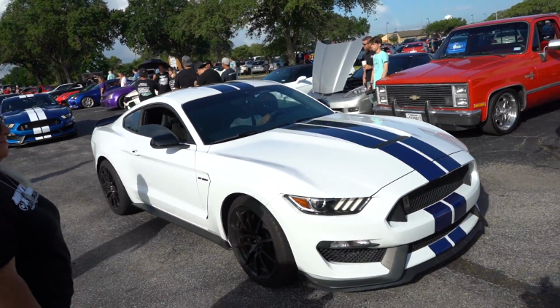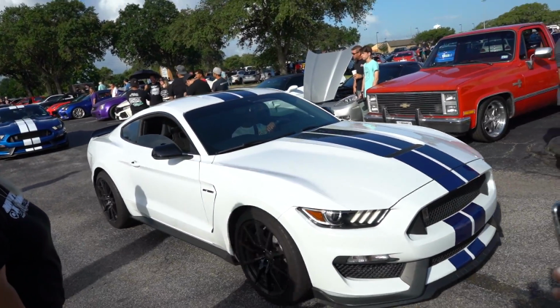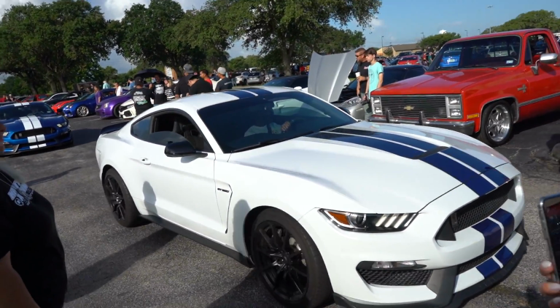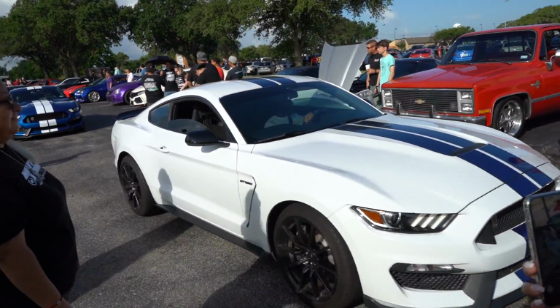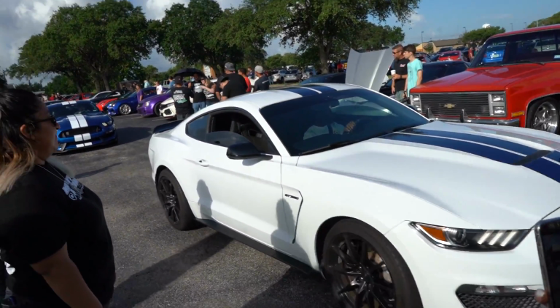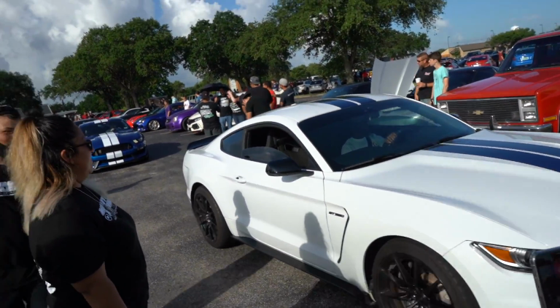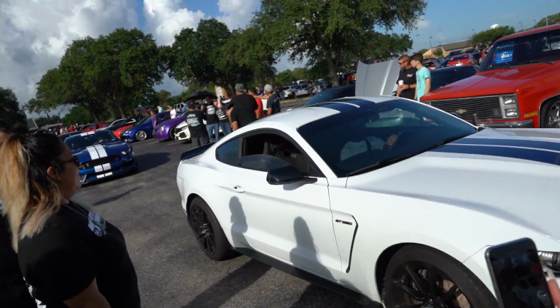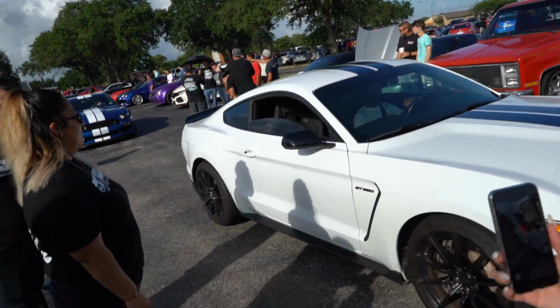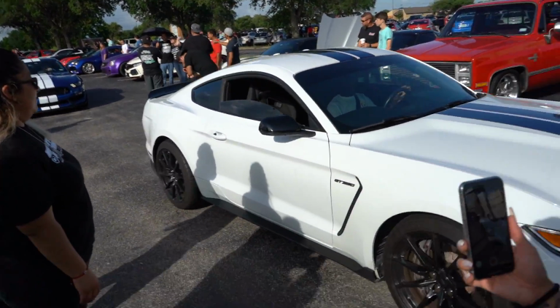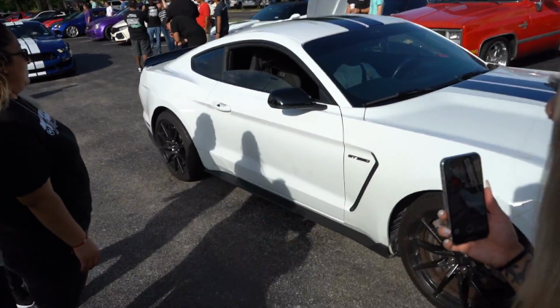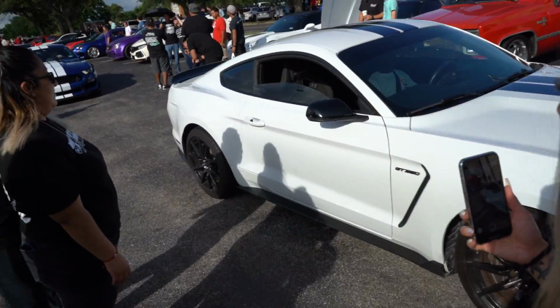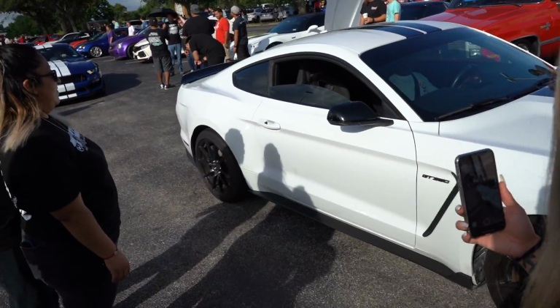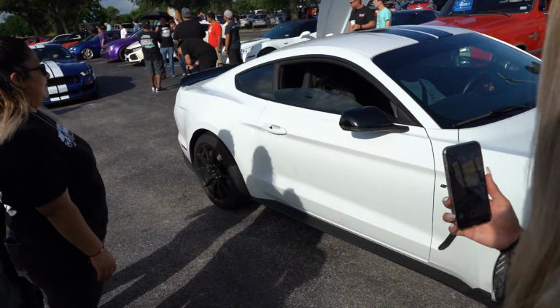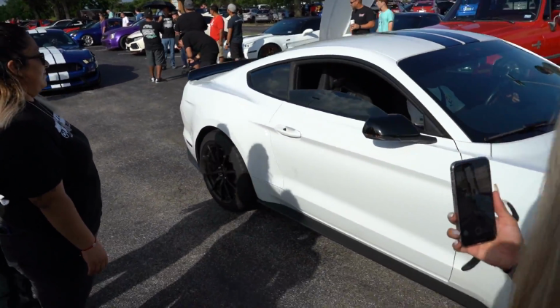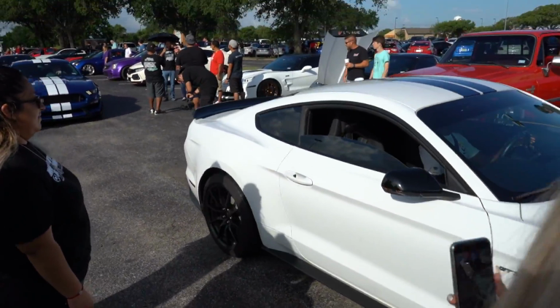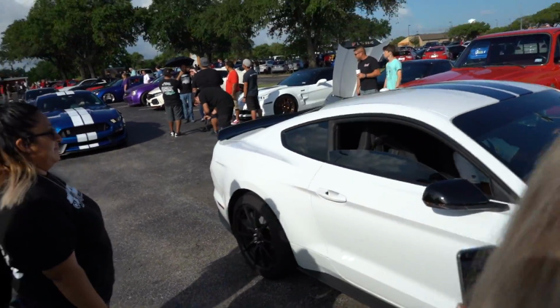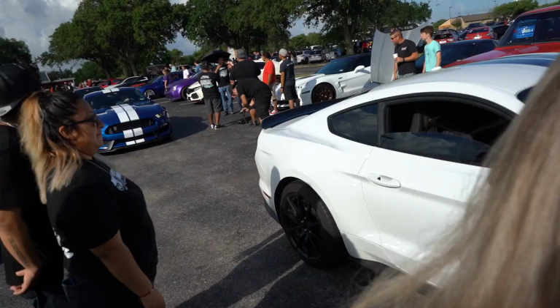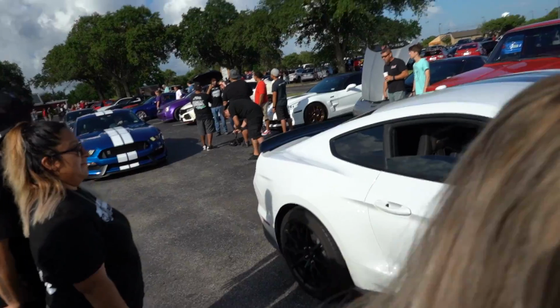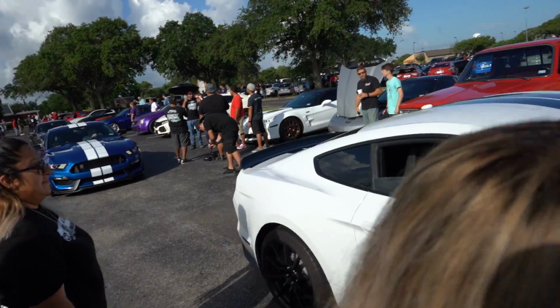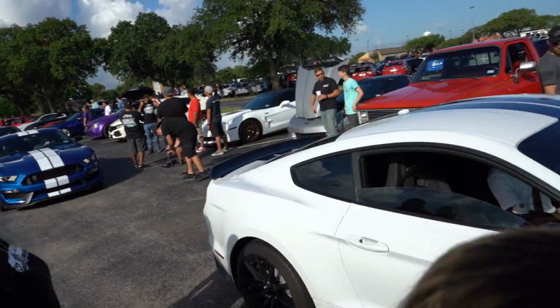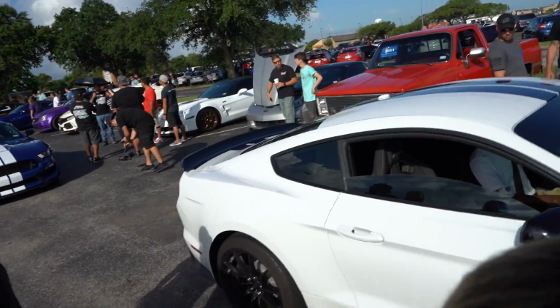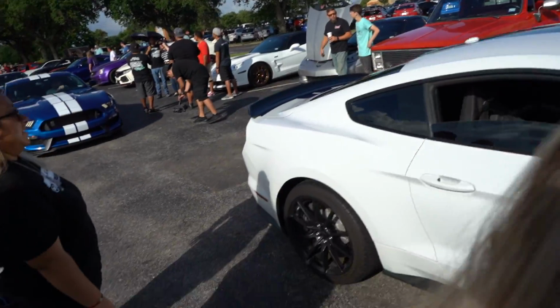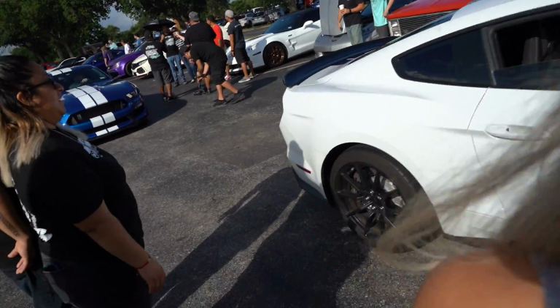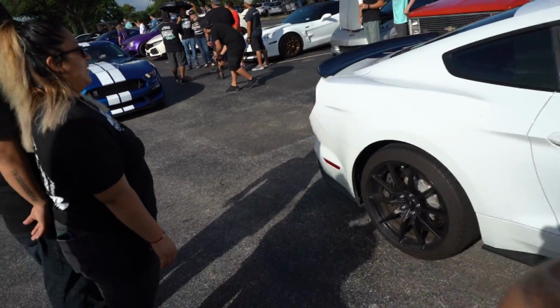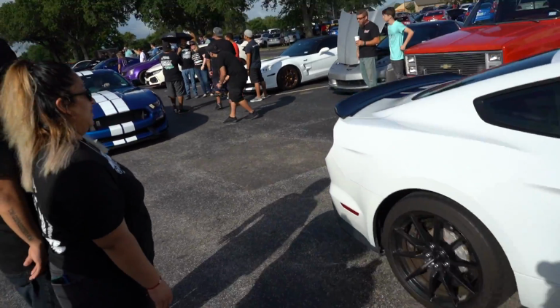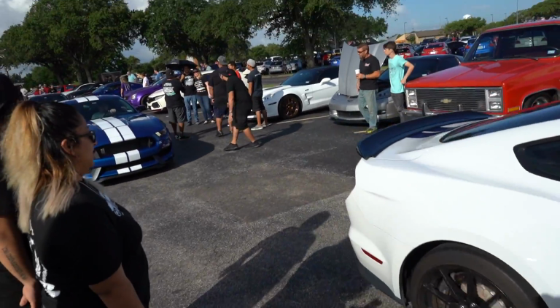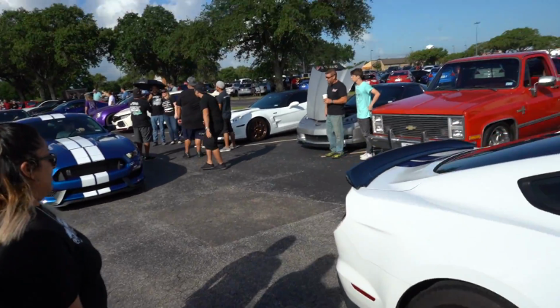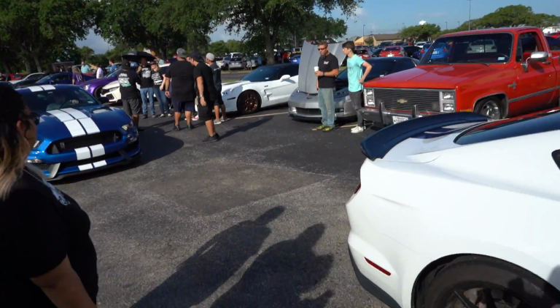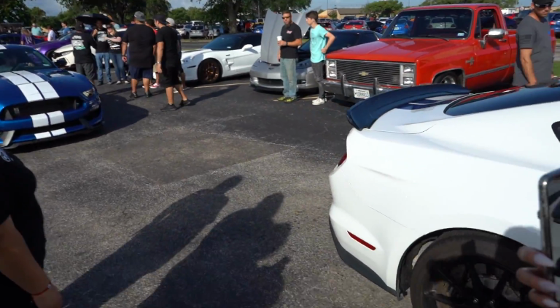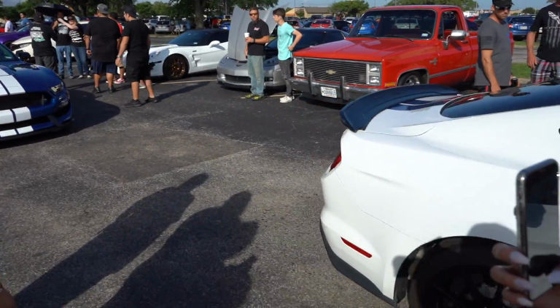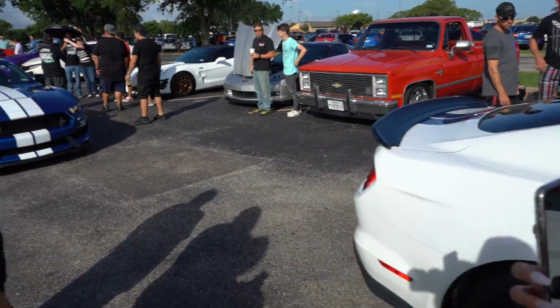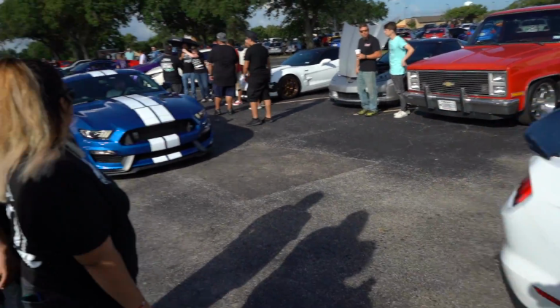GT350s, man — do I need one of these? I don't know. I'm already car shopping again and I probably shouldn't be. Stop it.